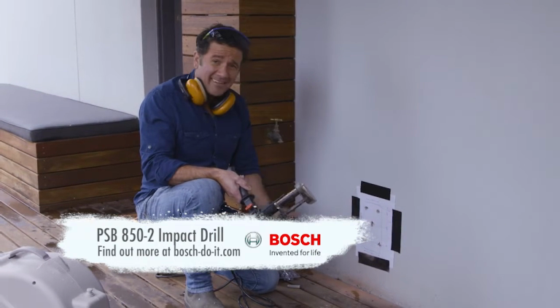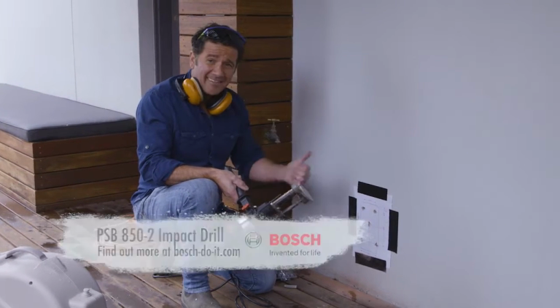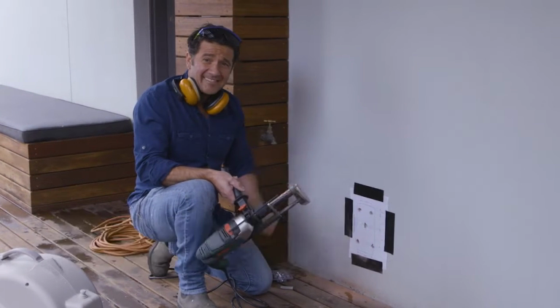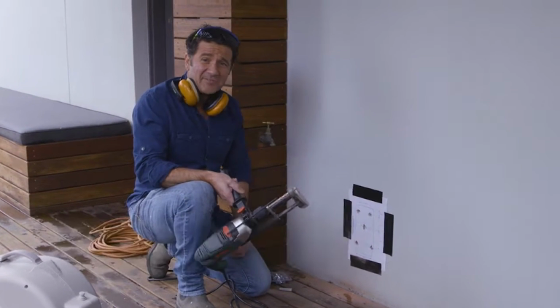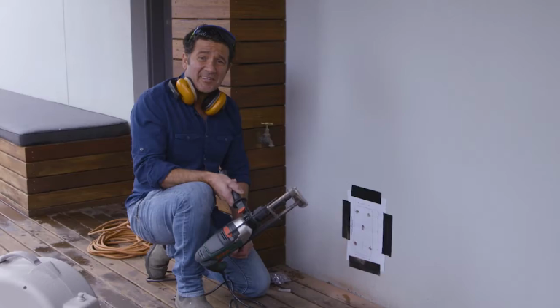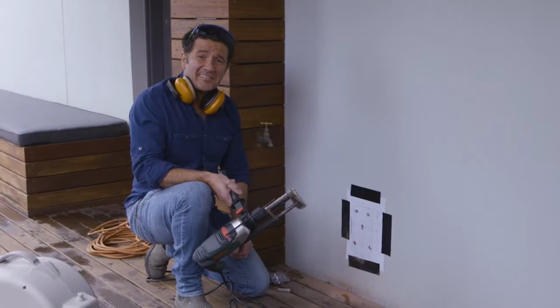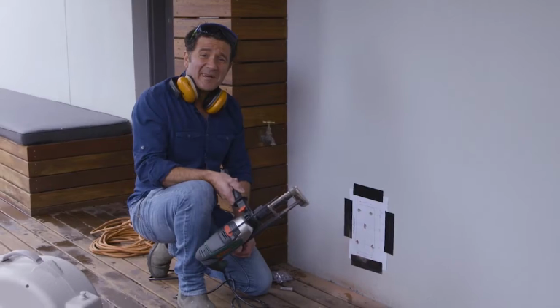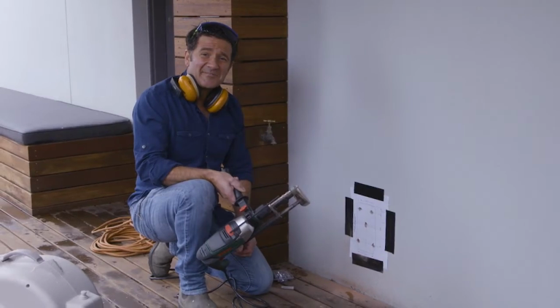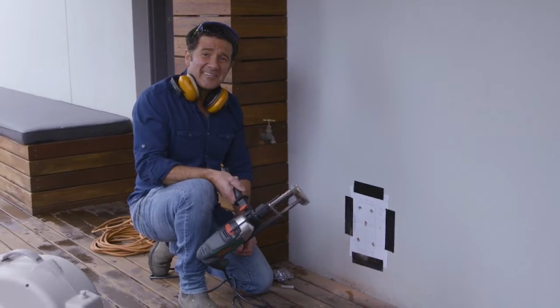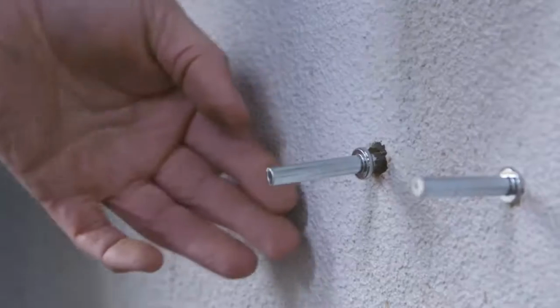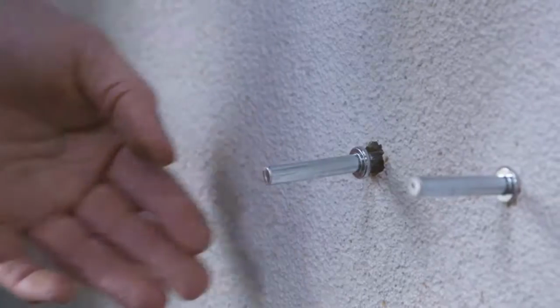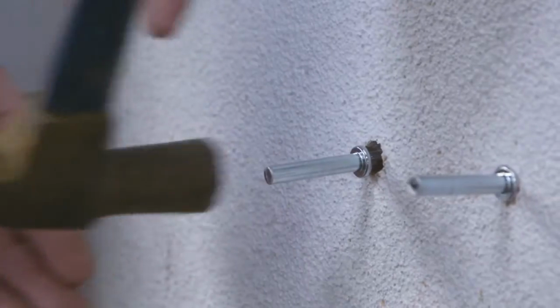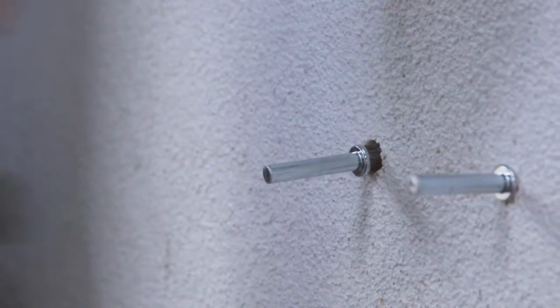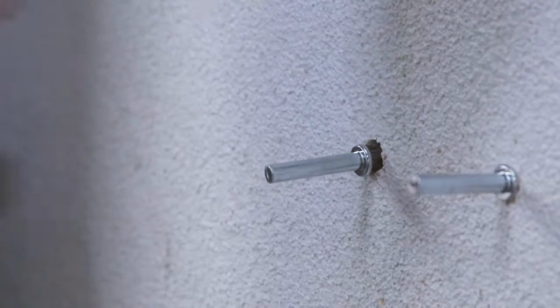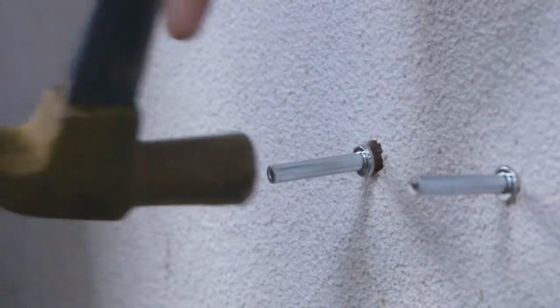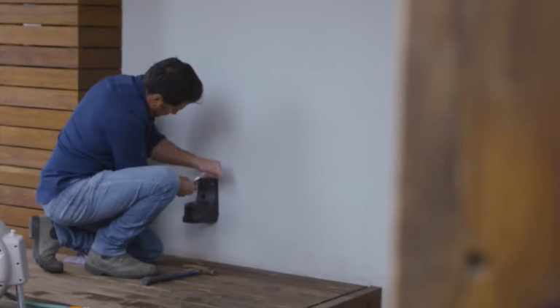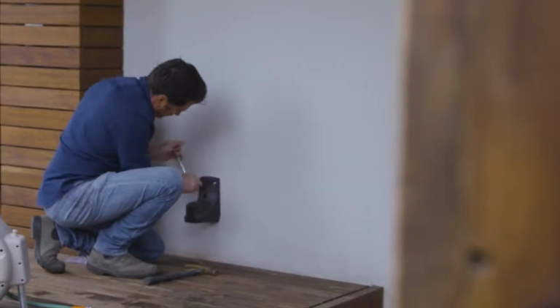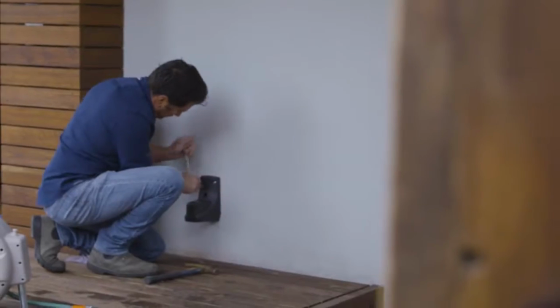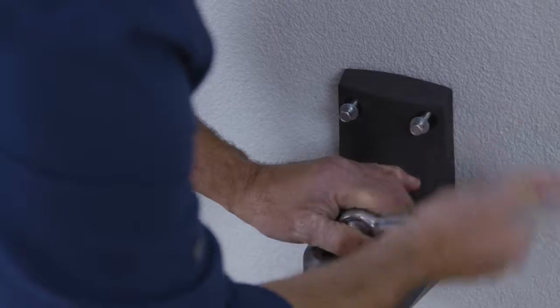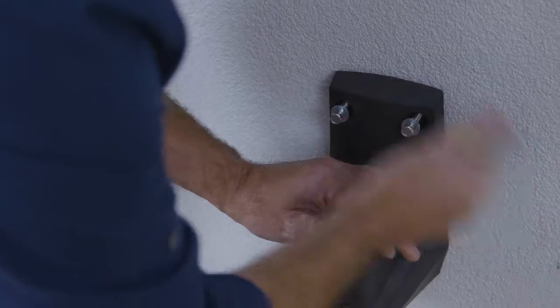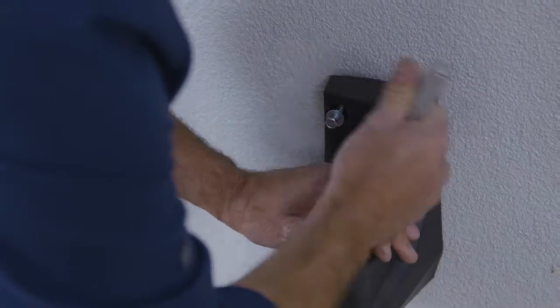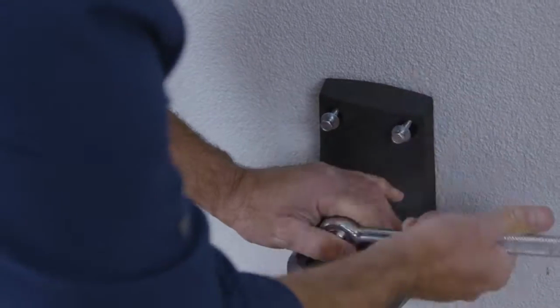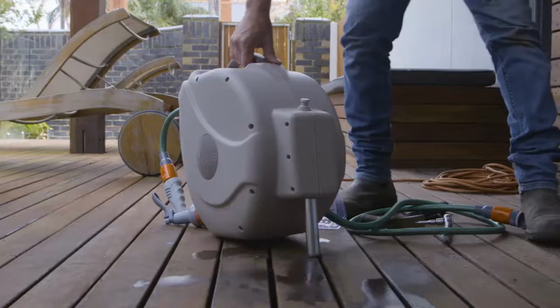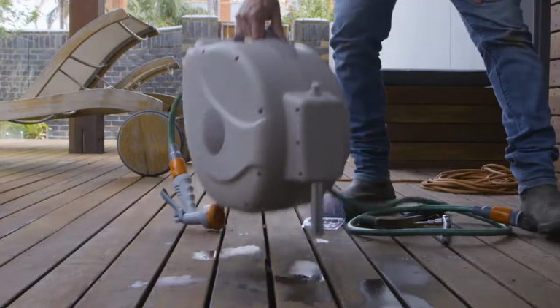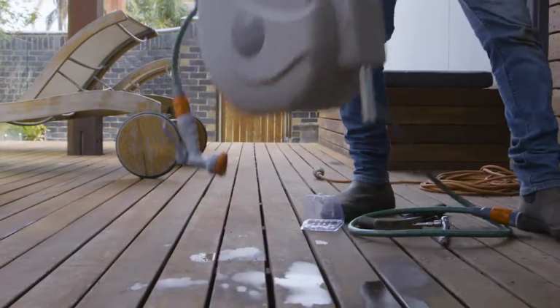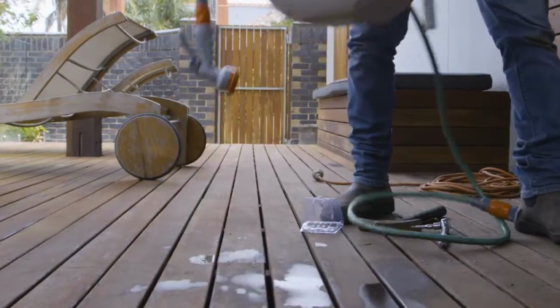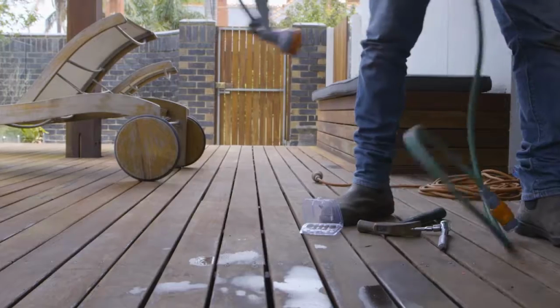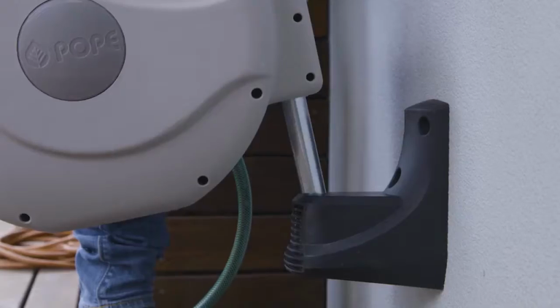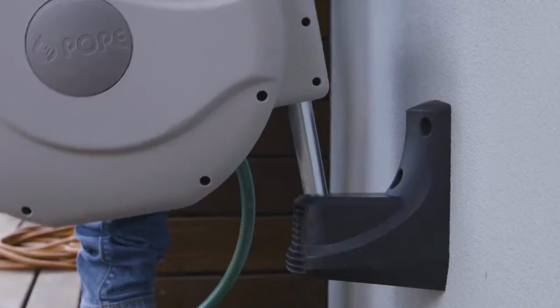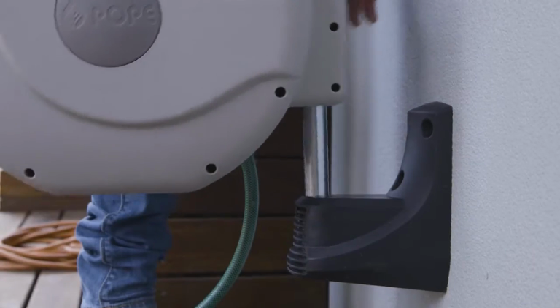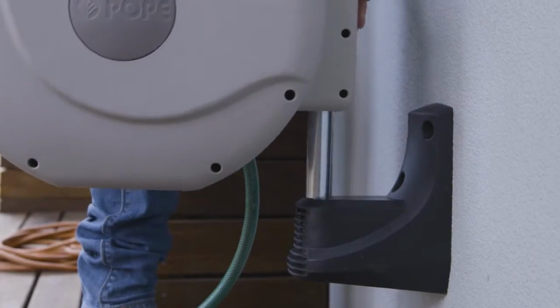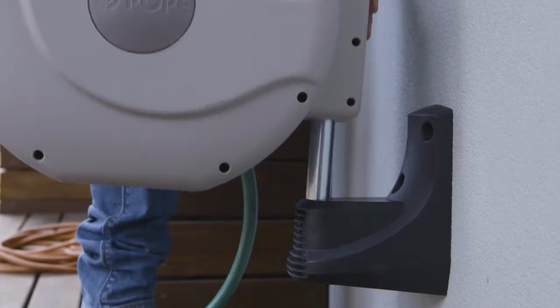That's it for drilling into masonry. As you can see, it's not too hard to do — you've got the right tools, a bit of know-how, and you go a long way.